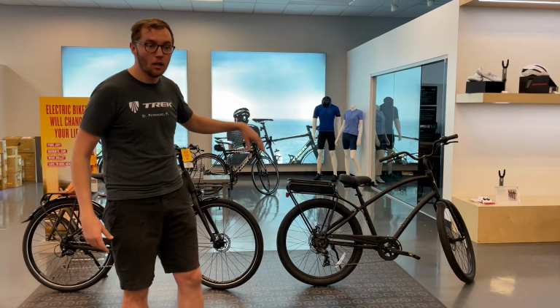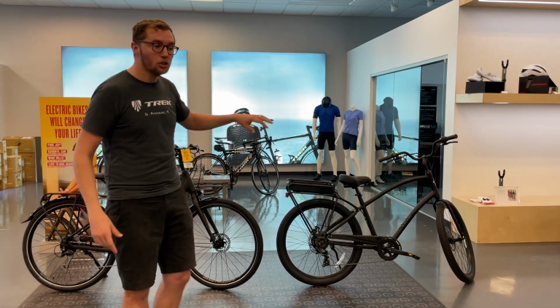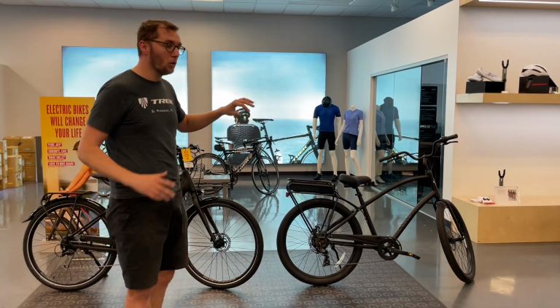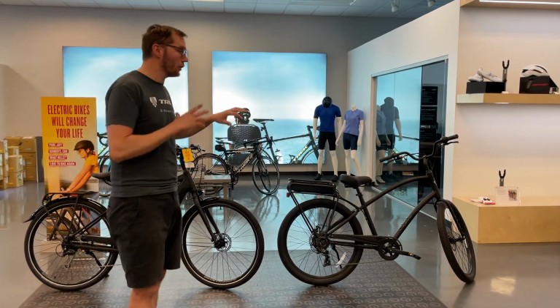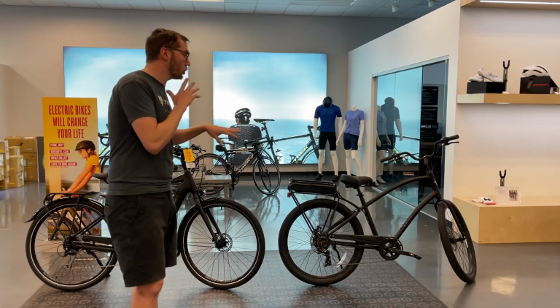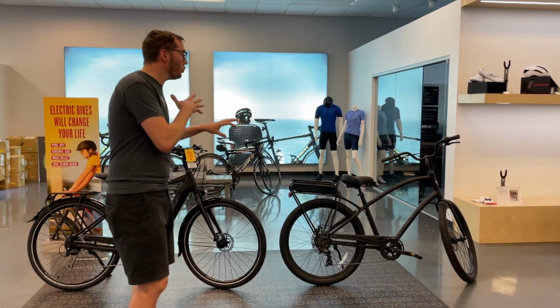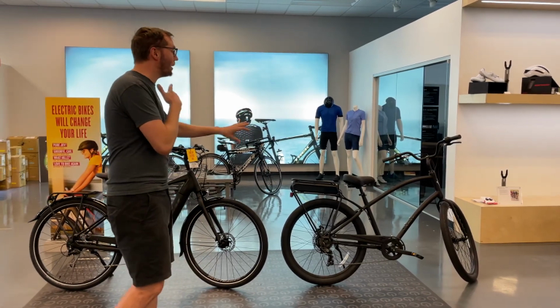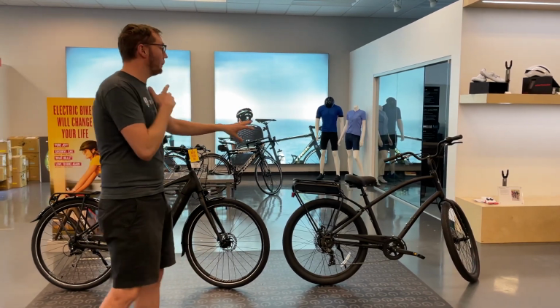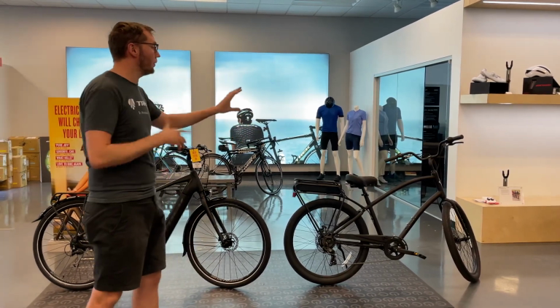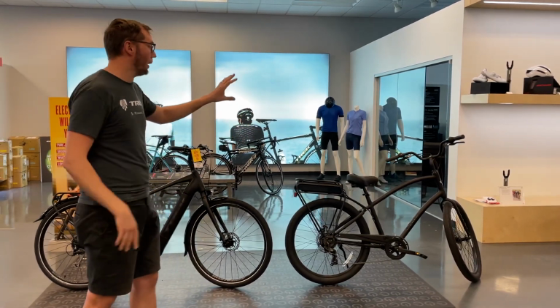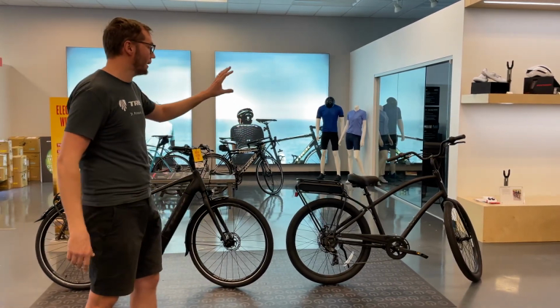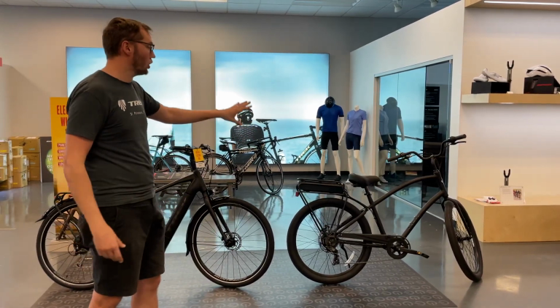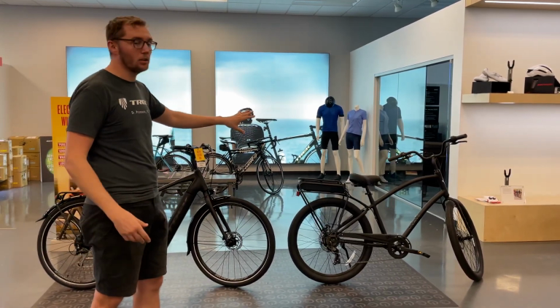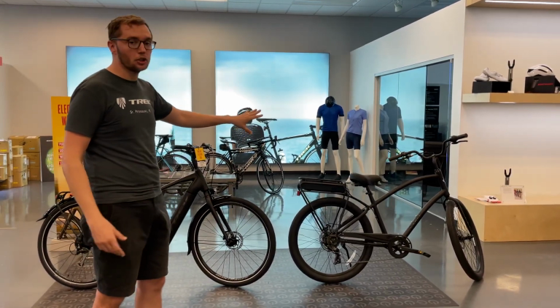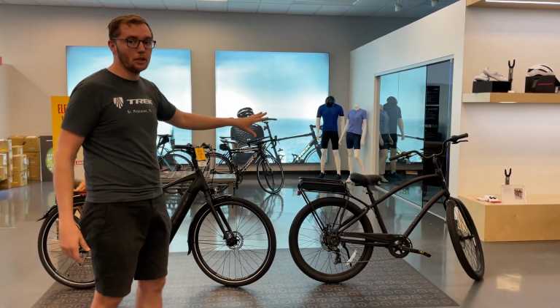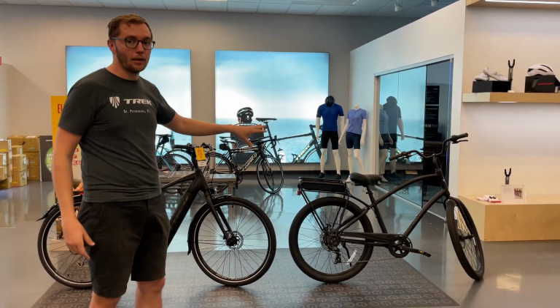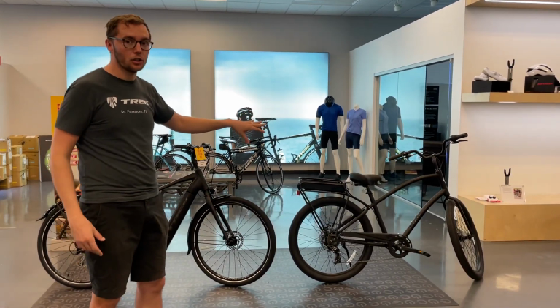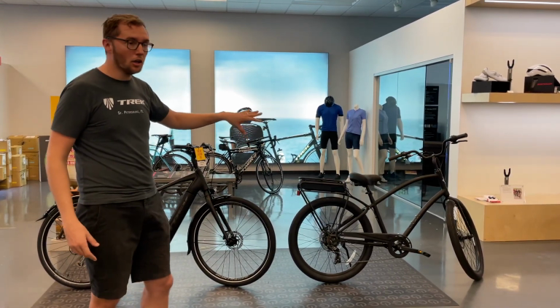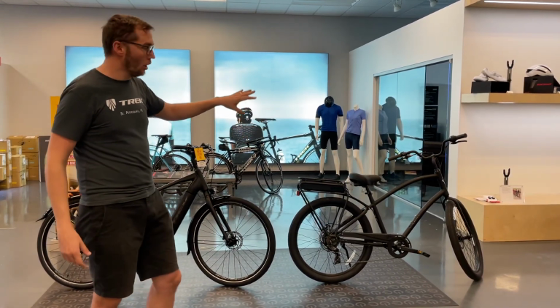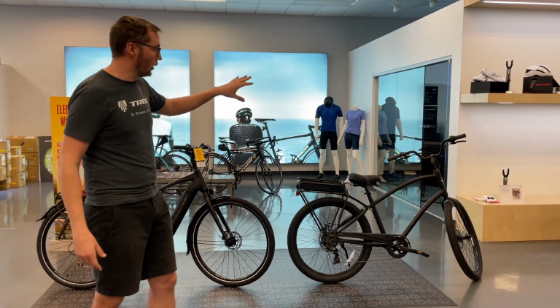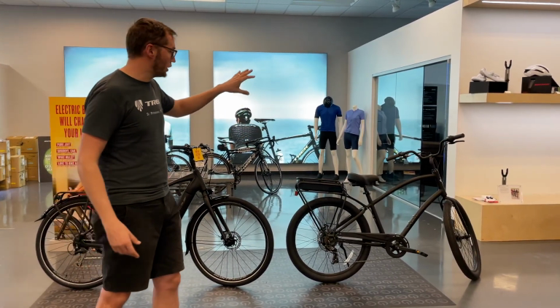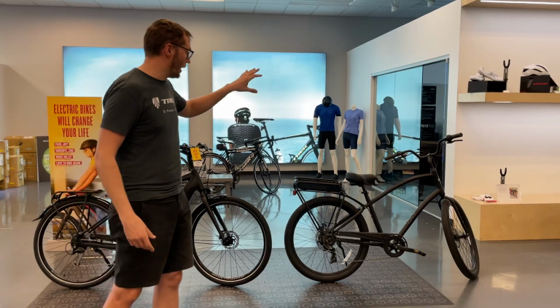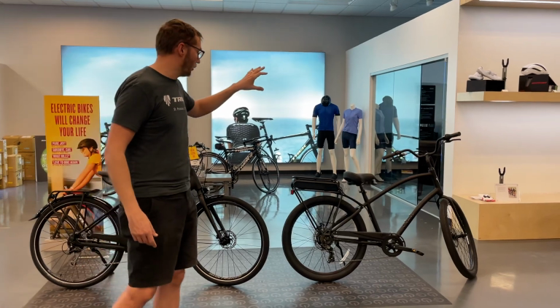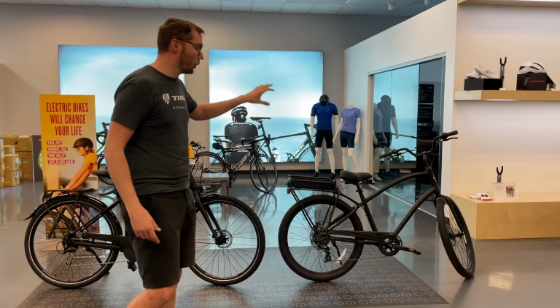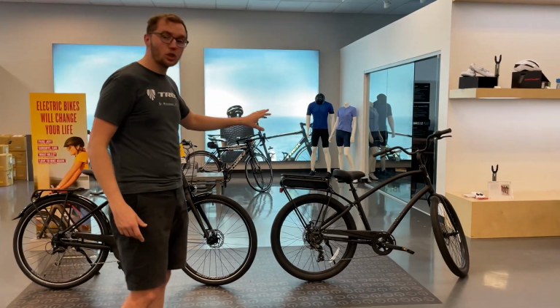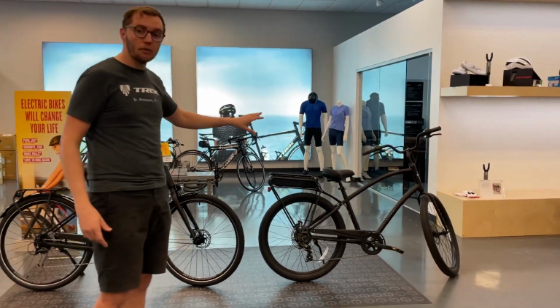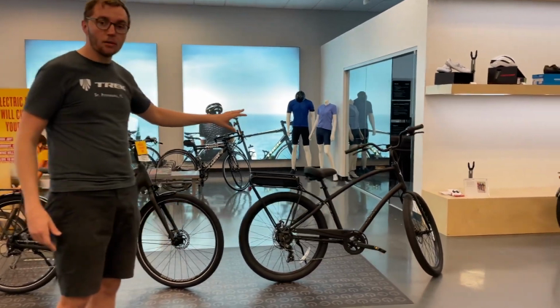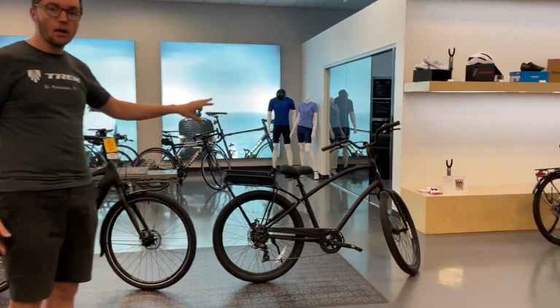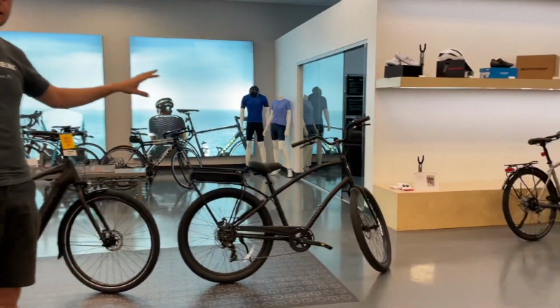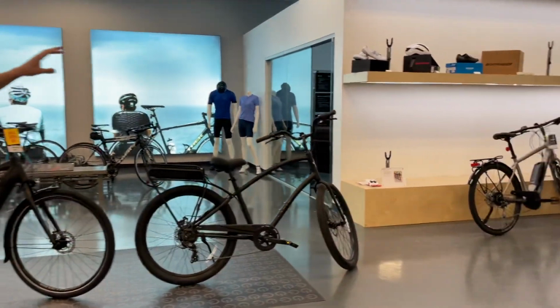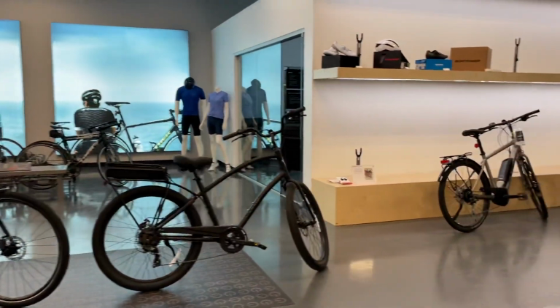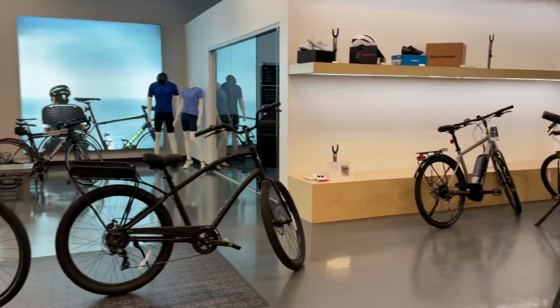So there's two main types of e-bikes that Trek and Electric manufacture. There's a rear drive and there's a mid-drive.